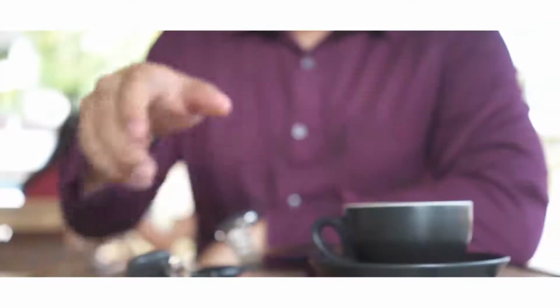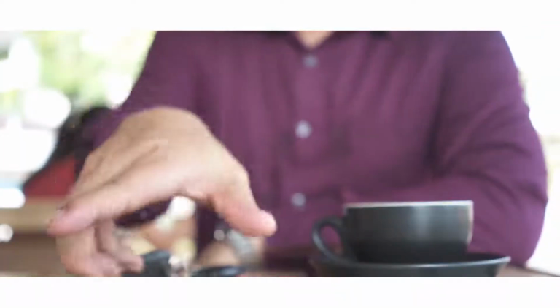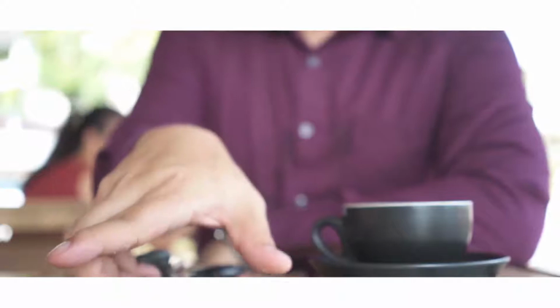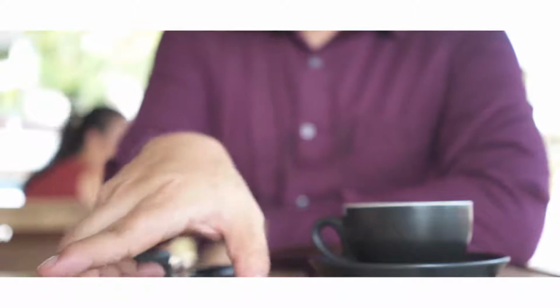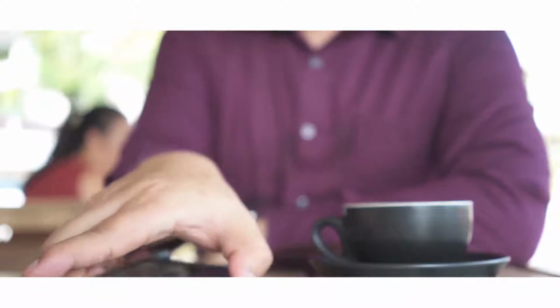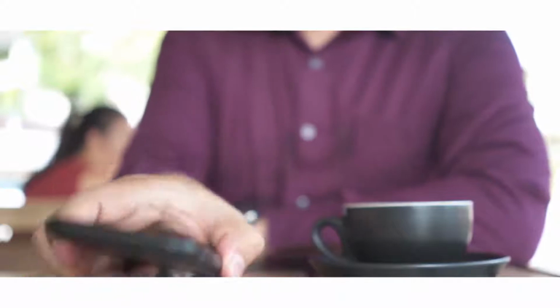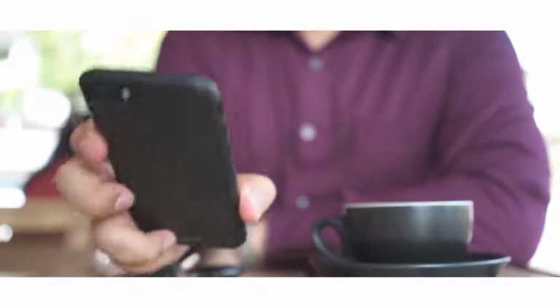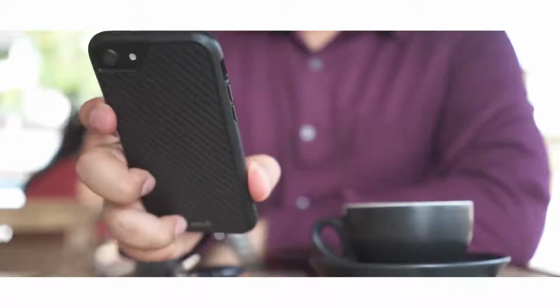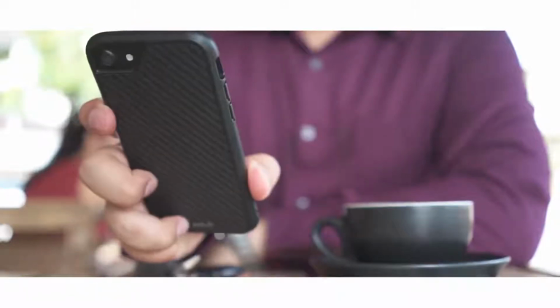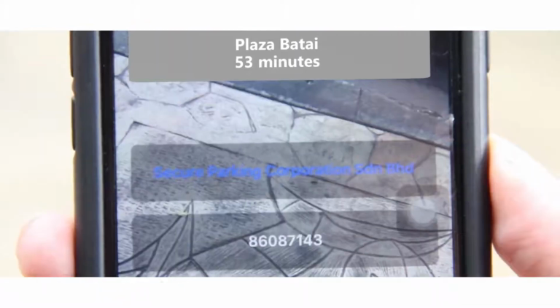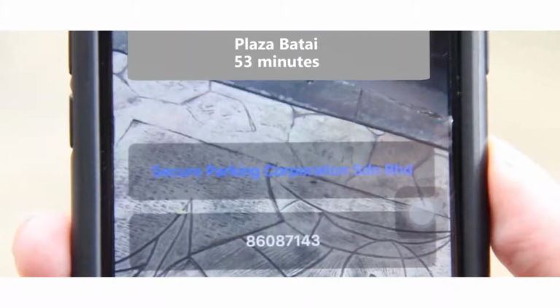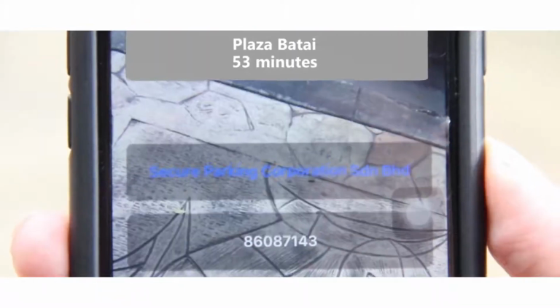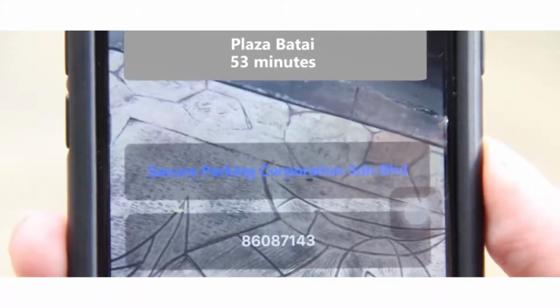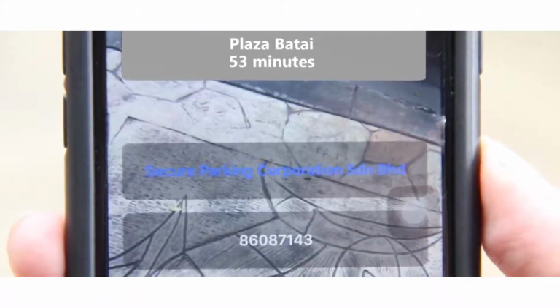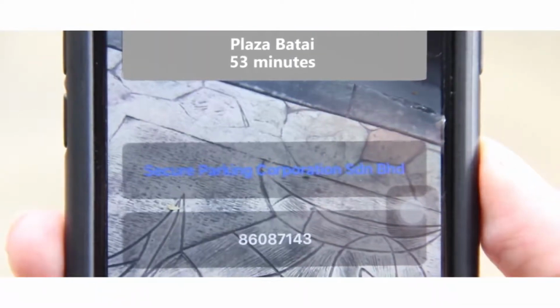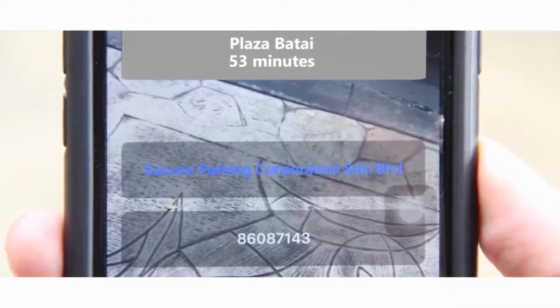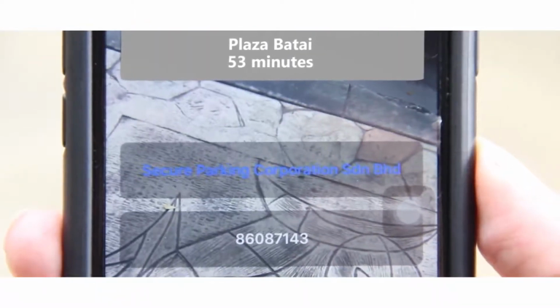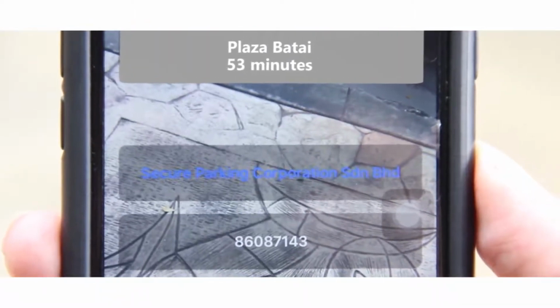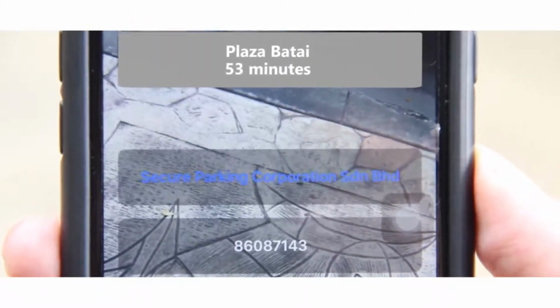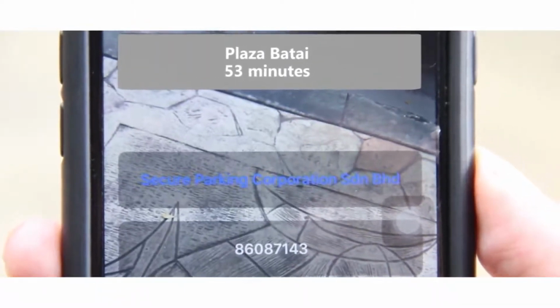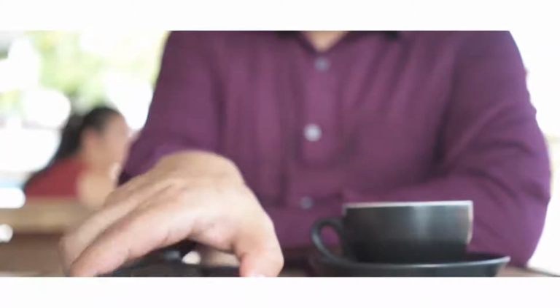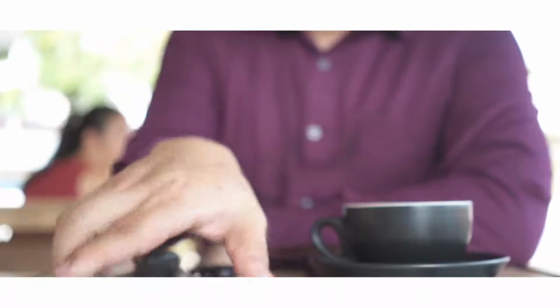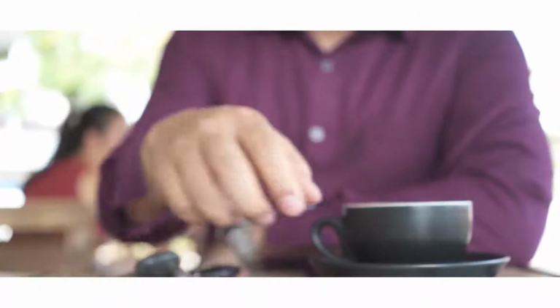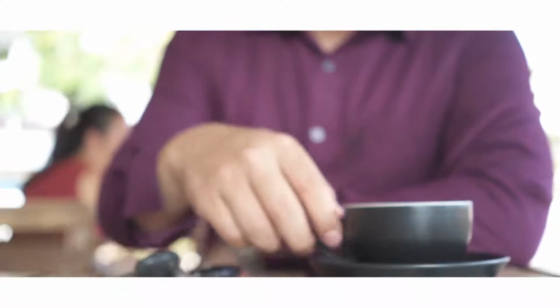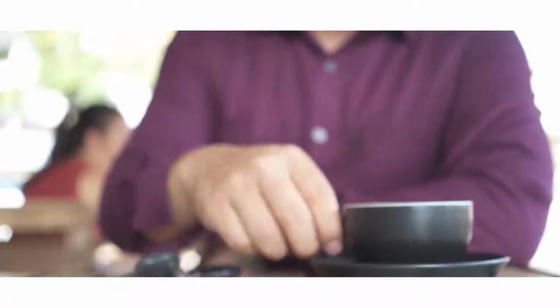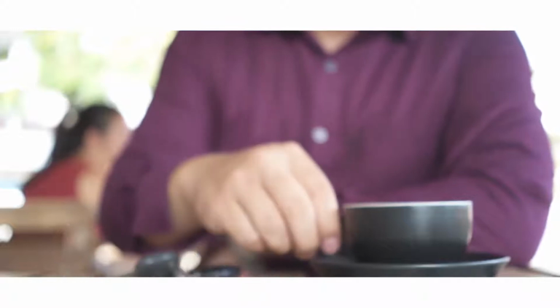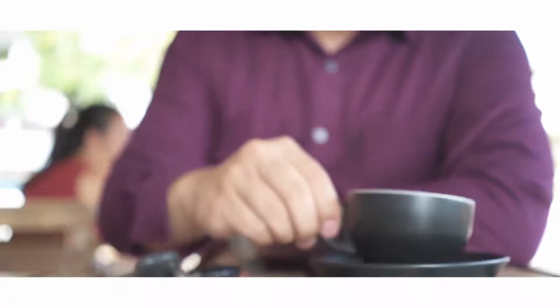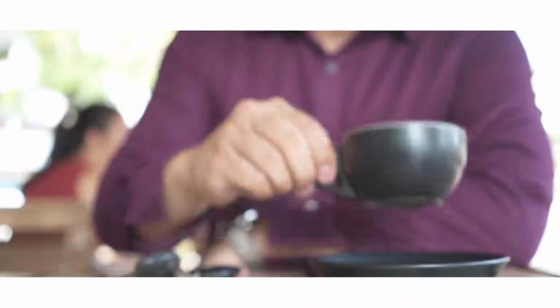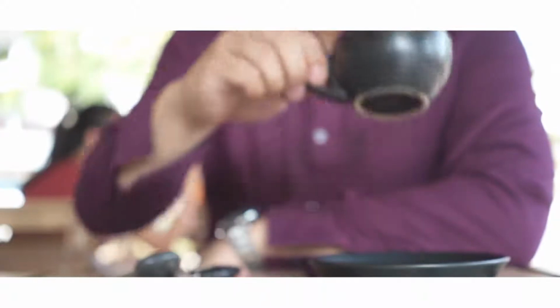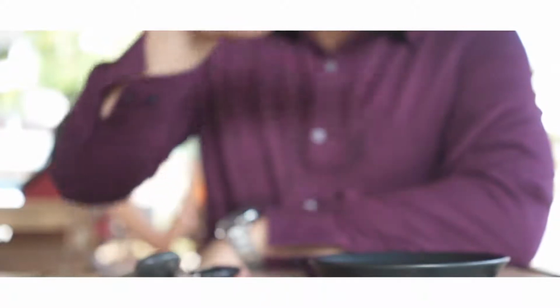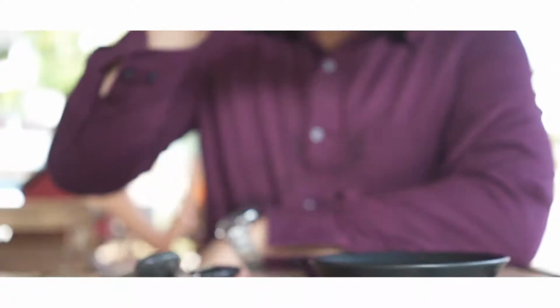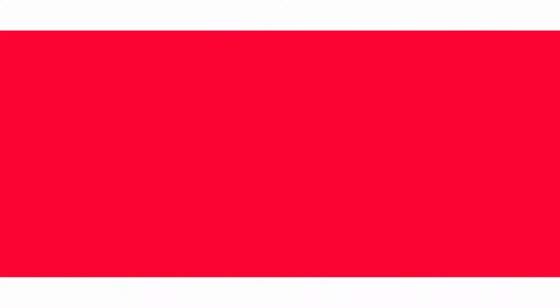The ParkAid application enables you to check on your parking duration, so that you can plan your journey and your parking expenditure.